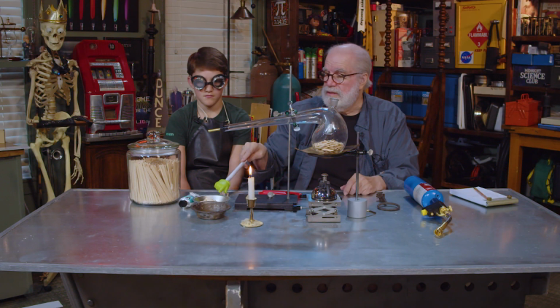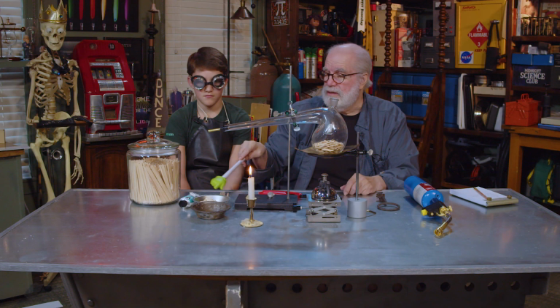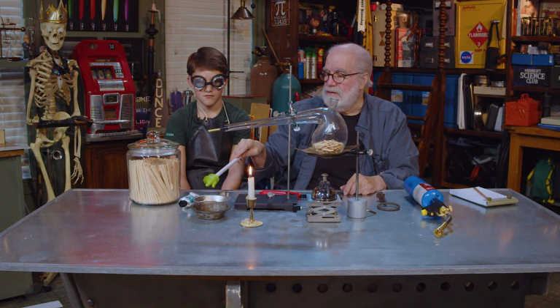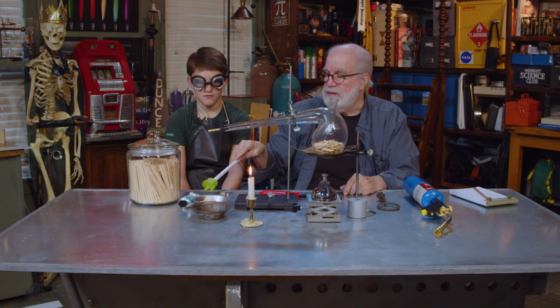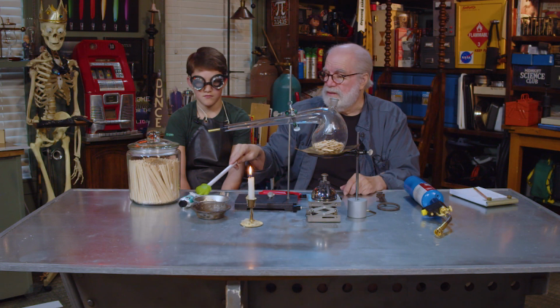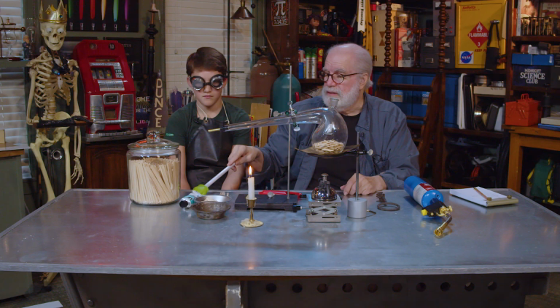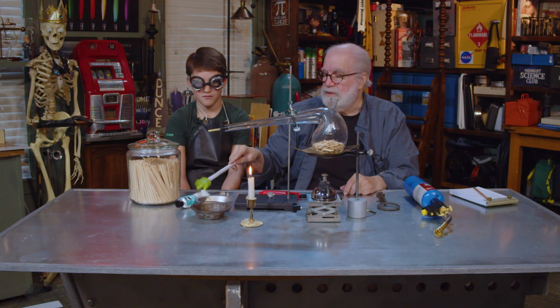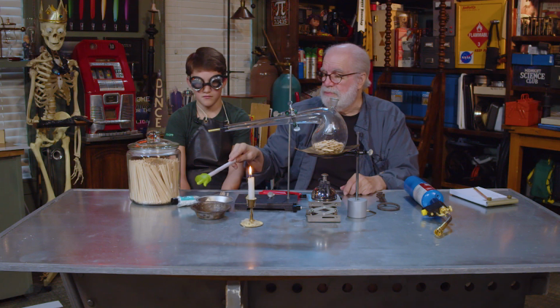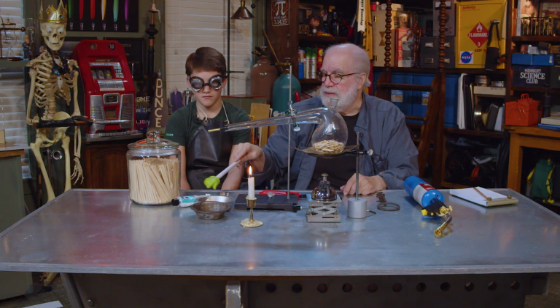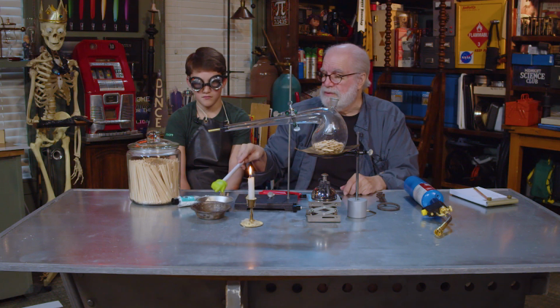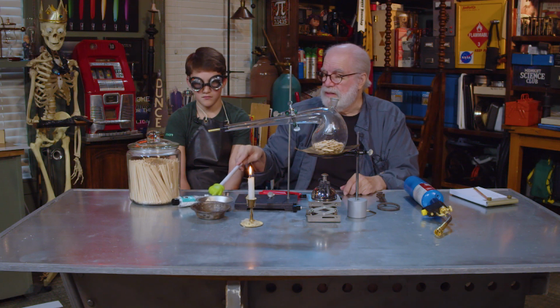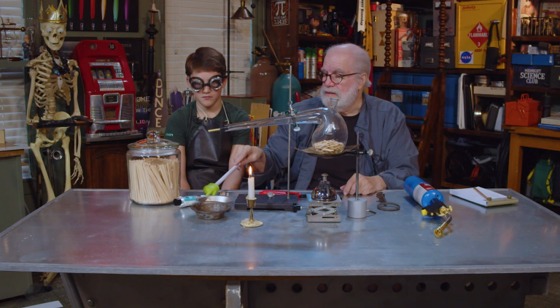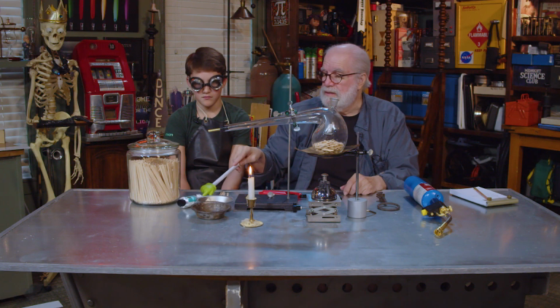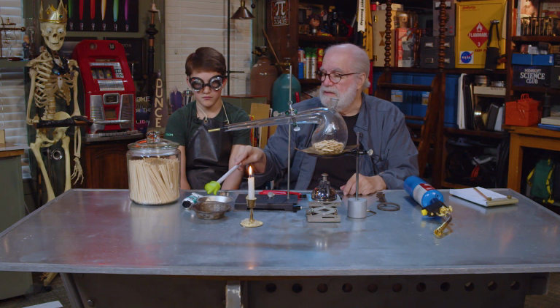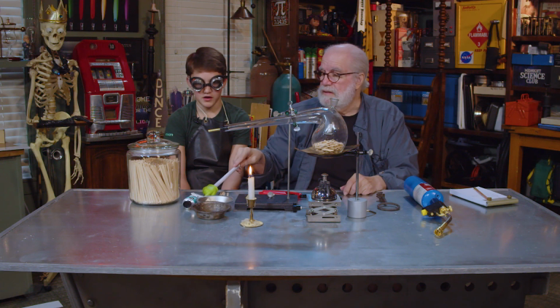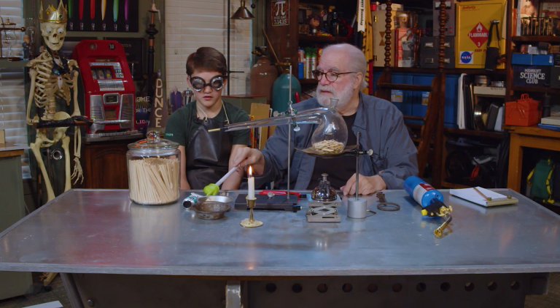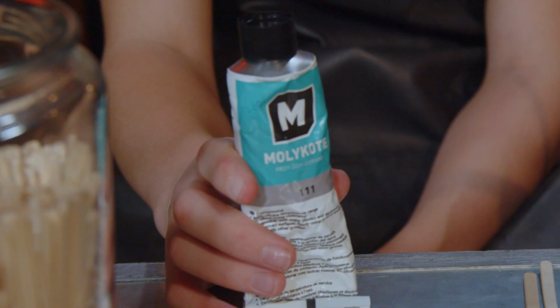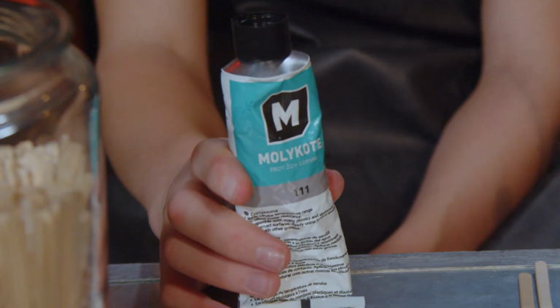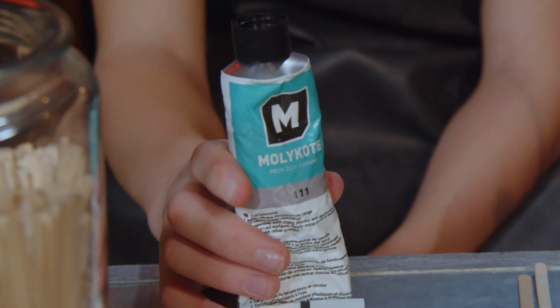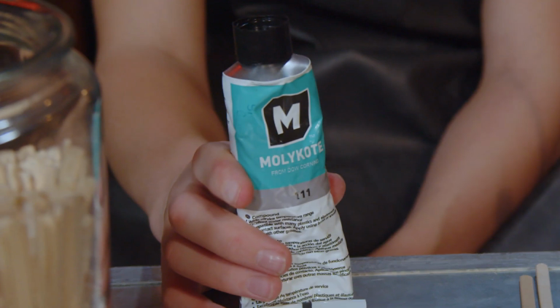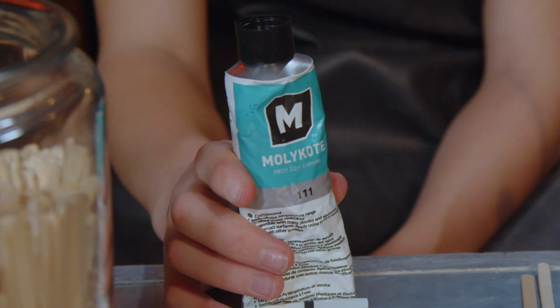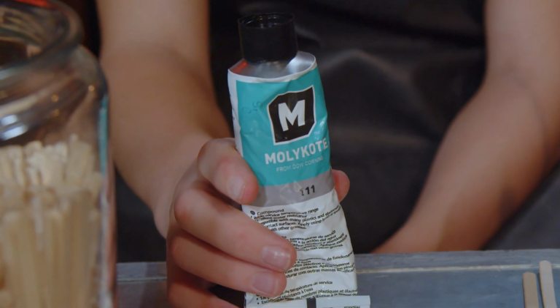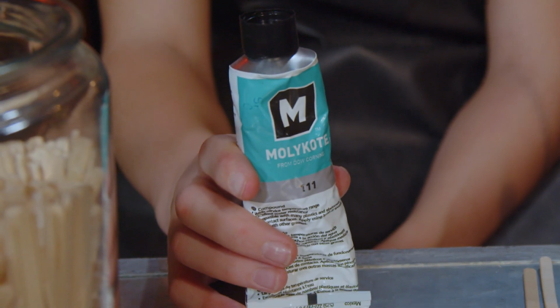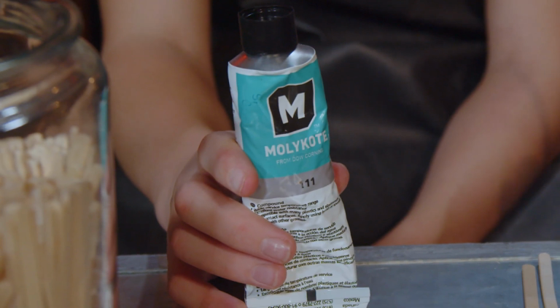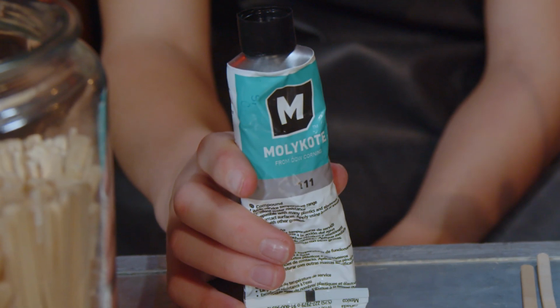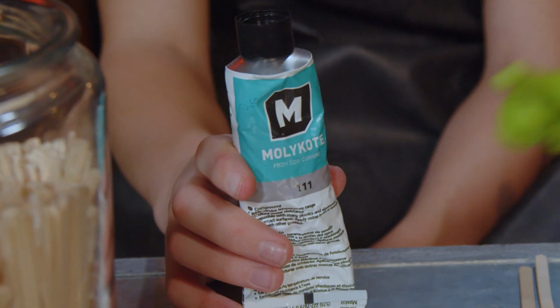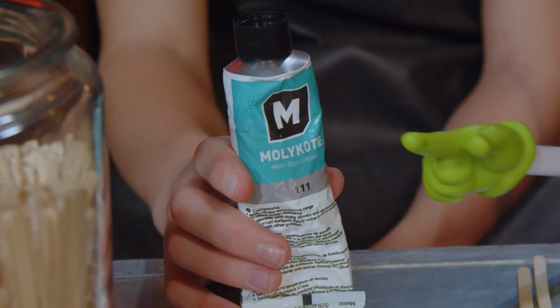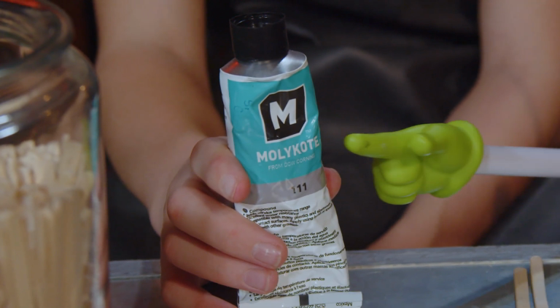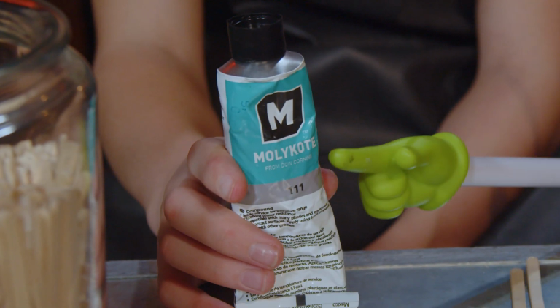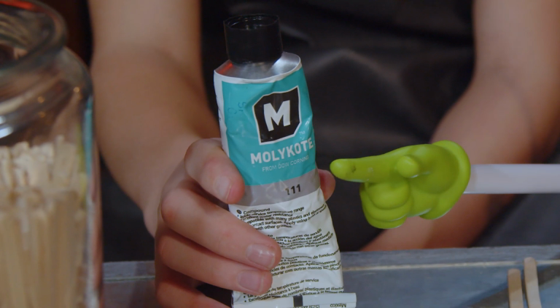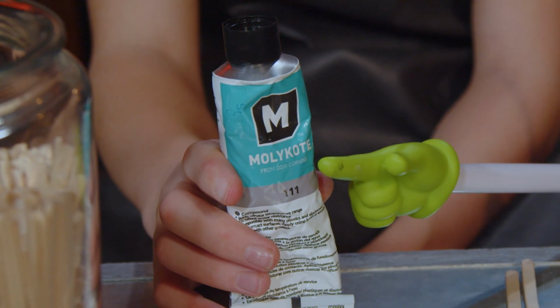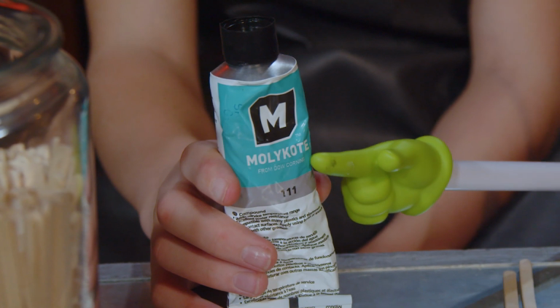That looks like toothpaste, right? Something like that — that's a sealant. We'll get into that in a minute.